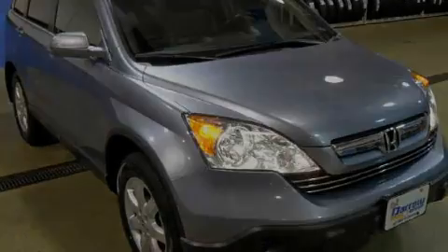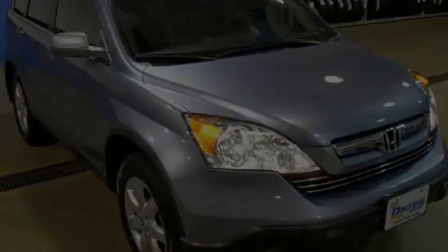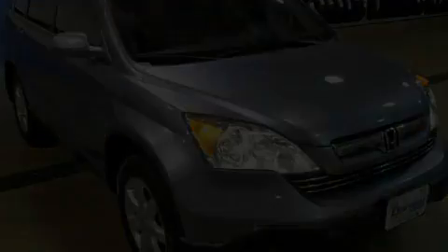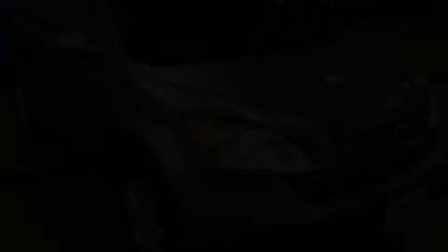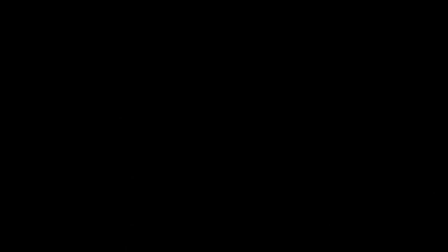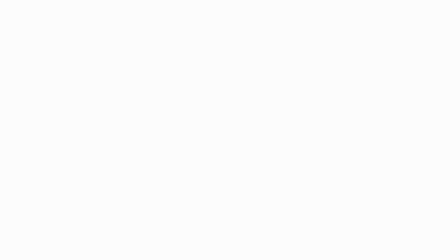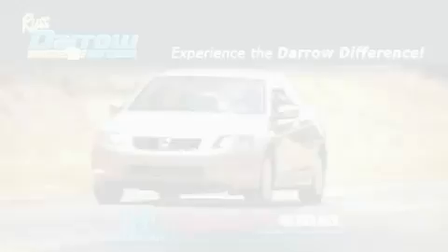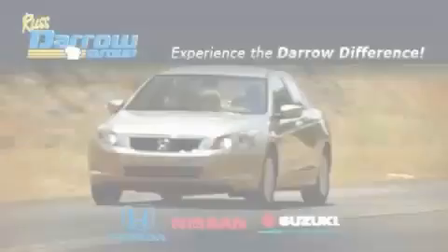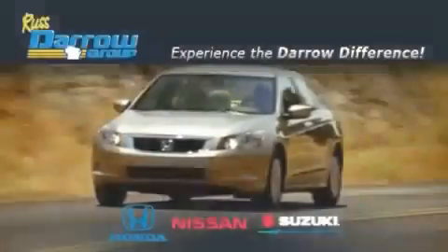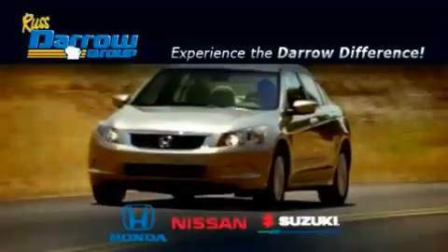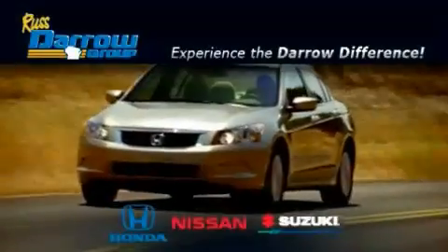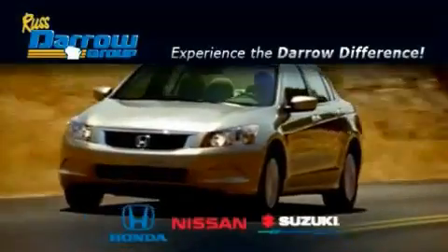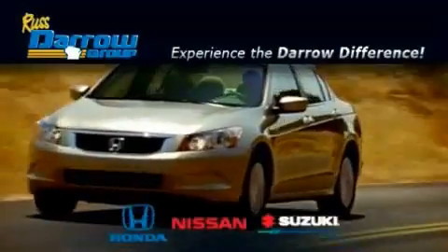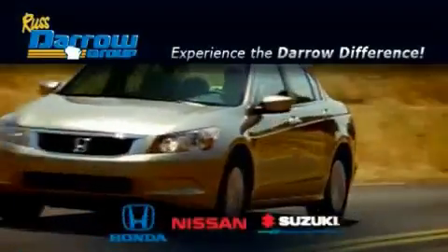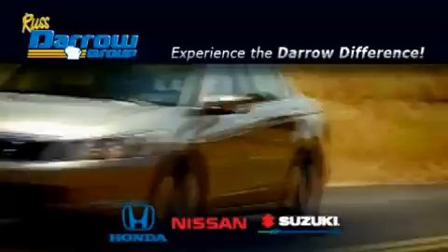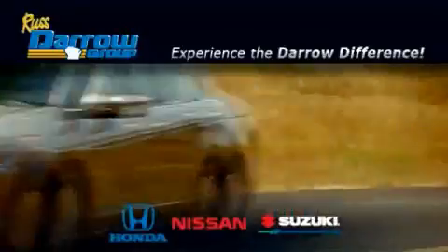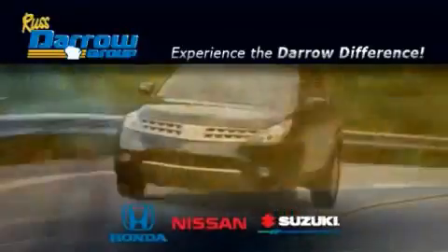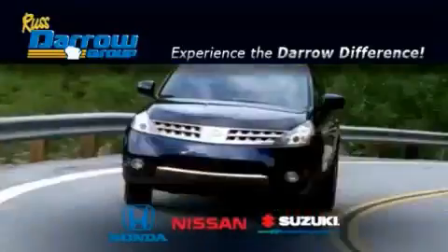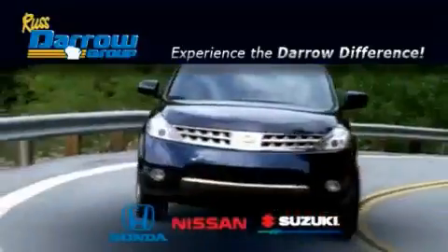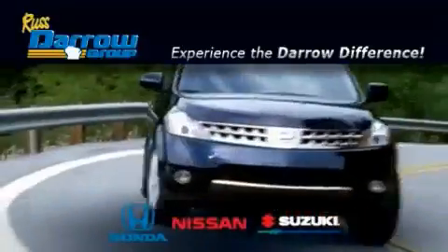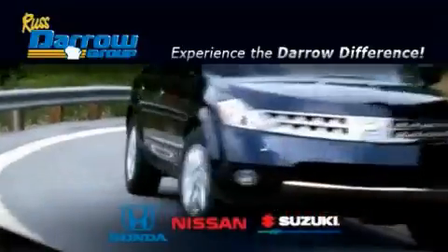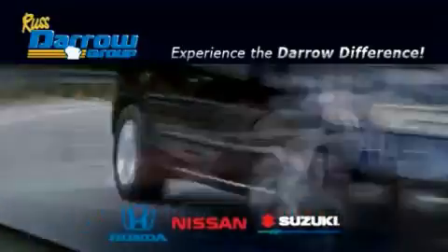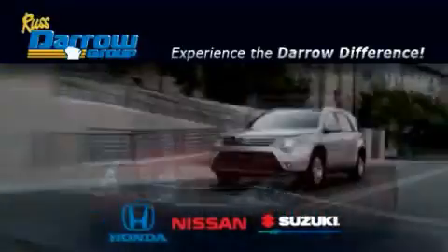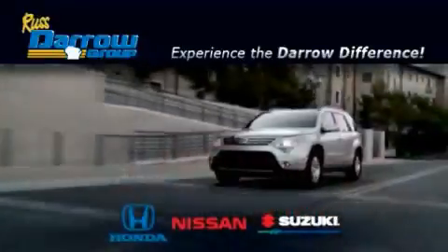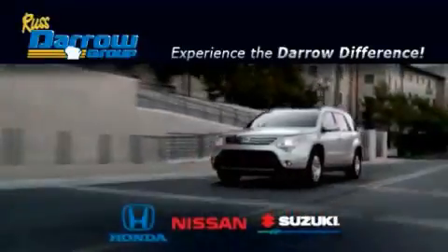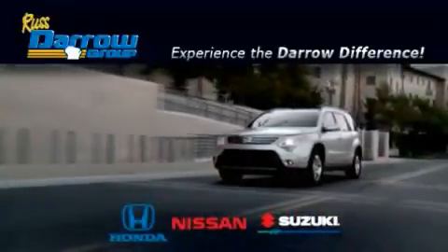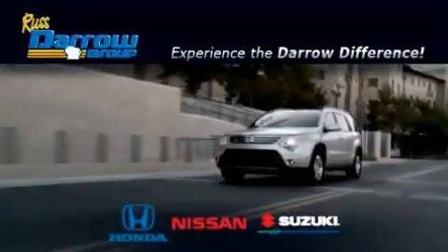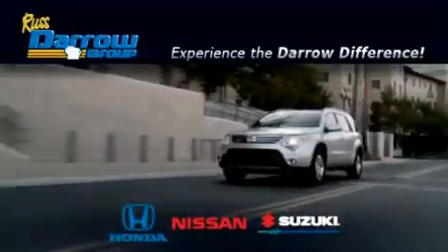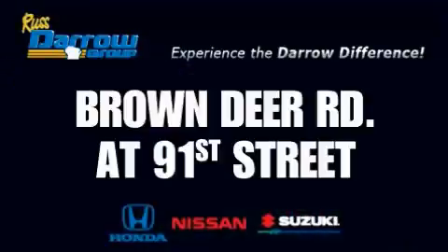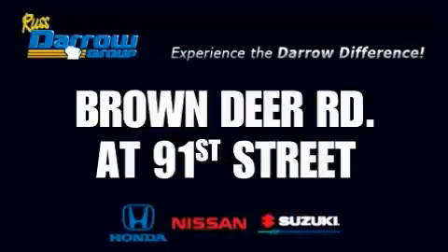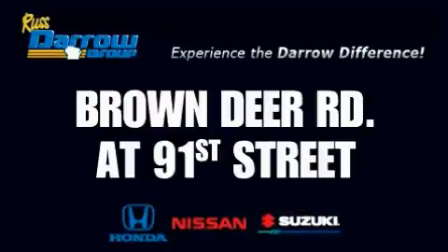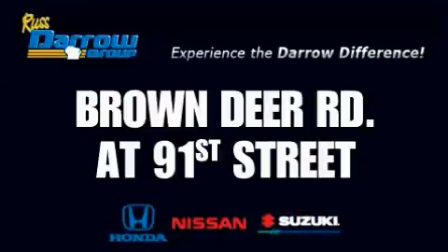Get the Darrow difference today, only at Rust-Aero Honda Nissan Suzuki. Rust-Aero.